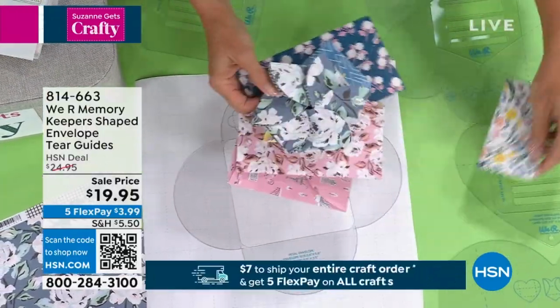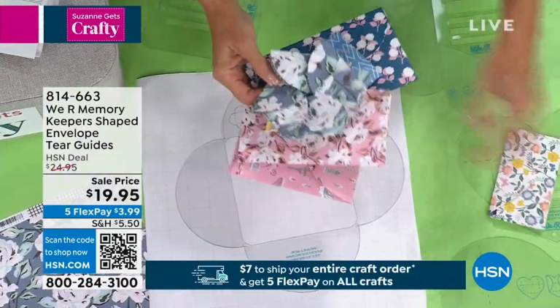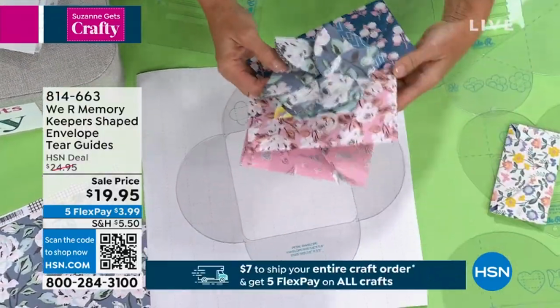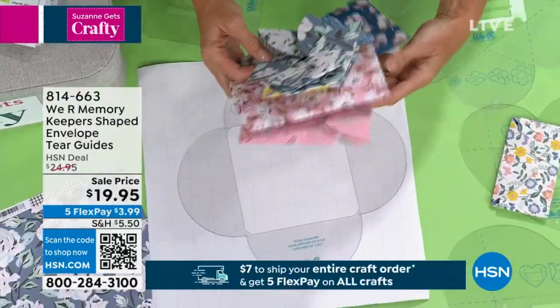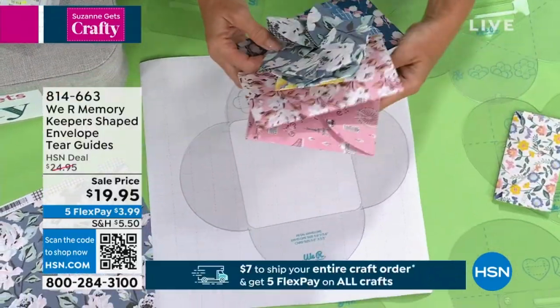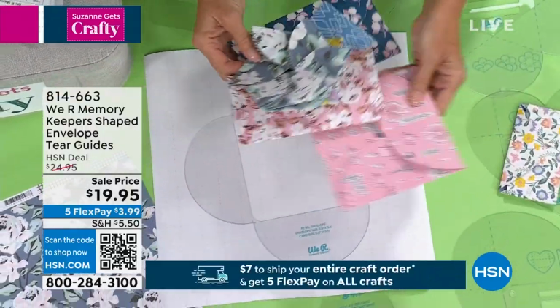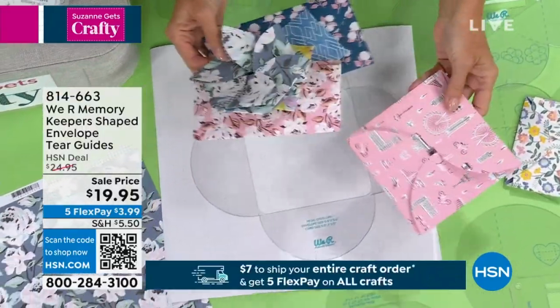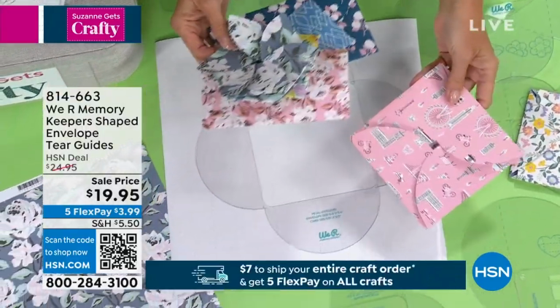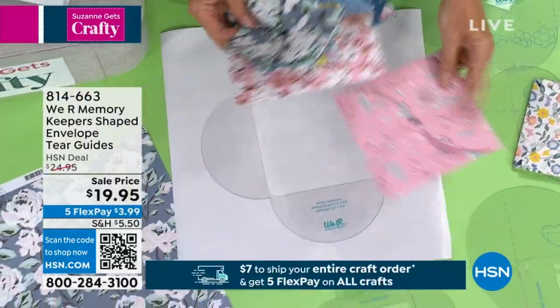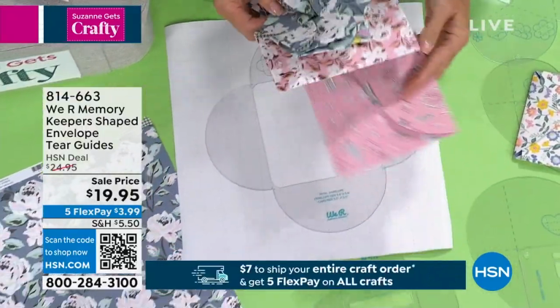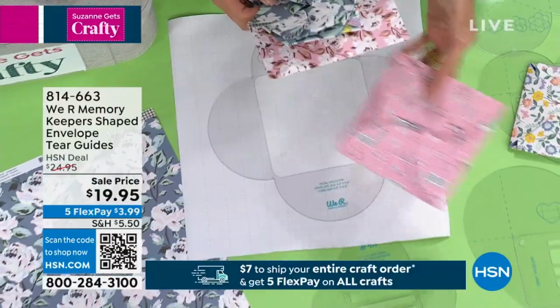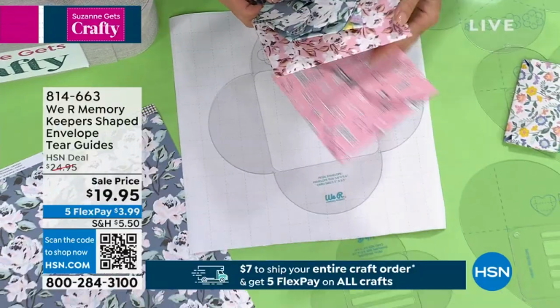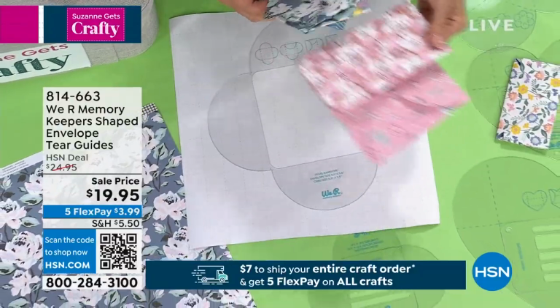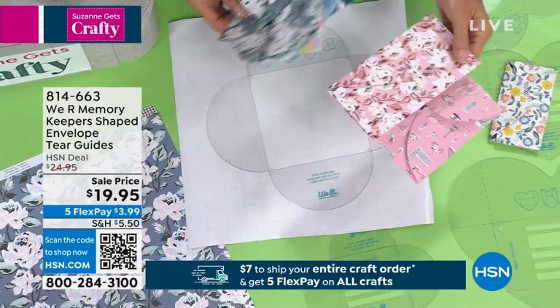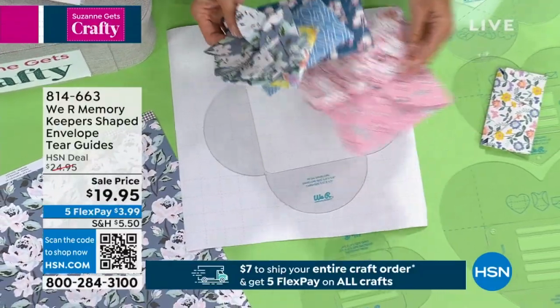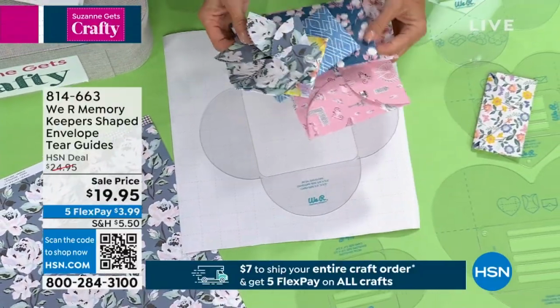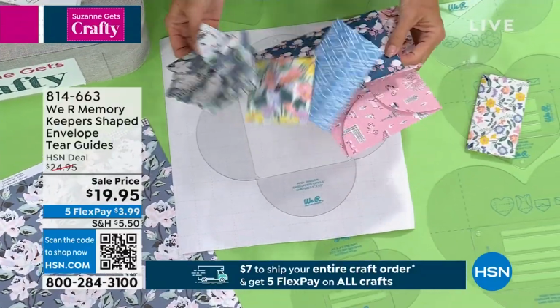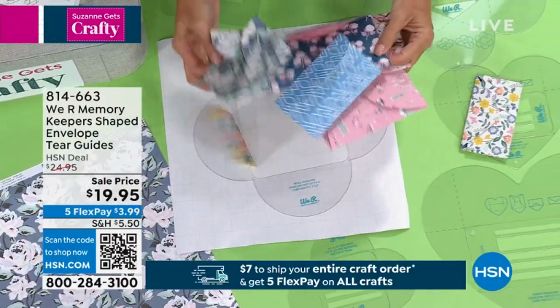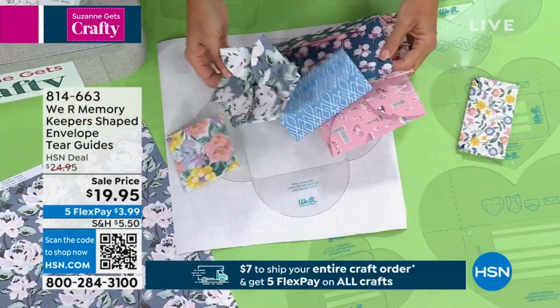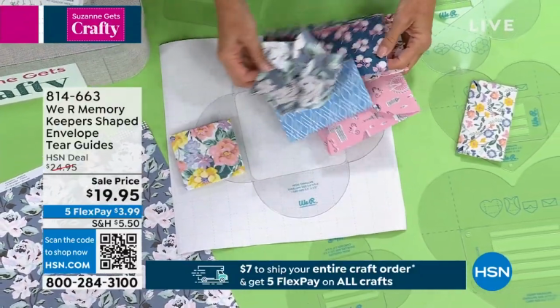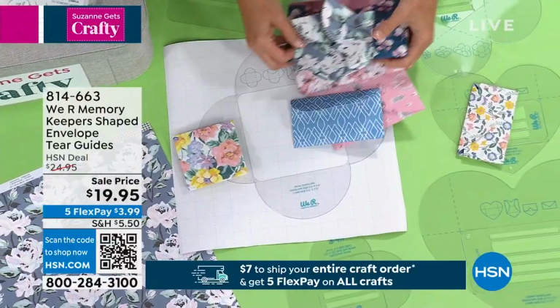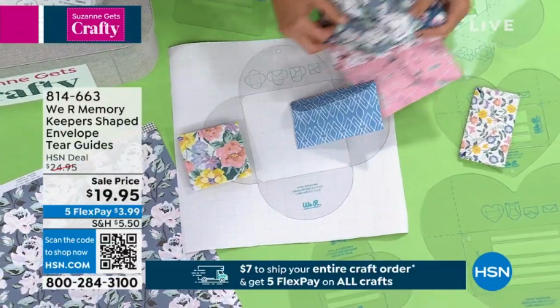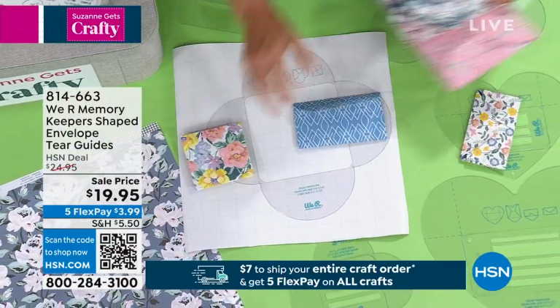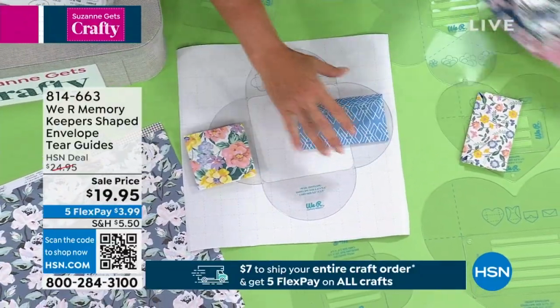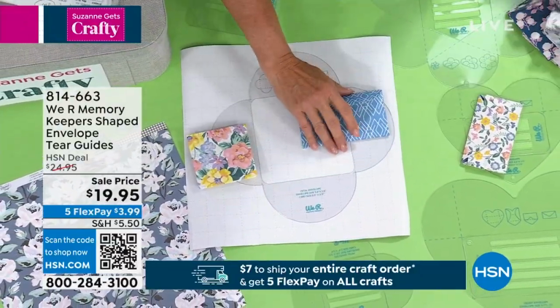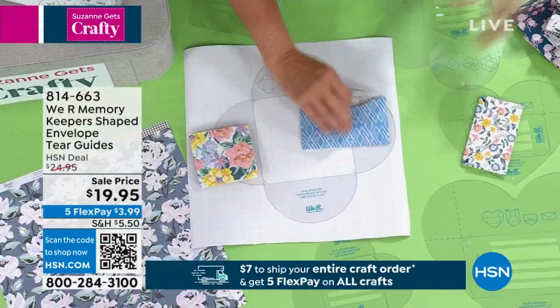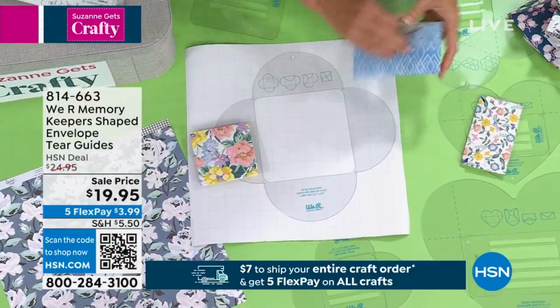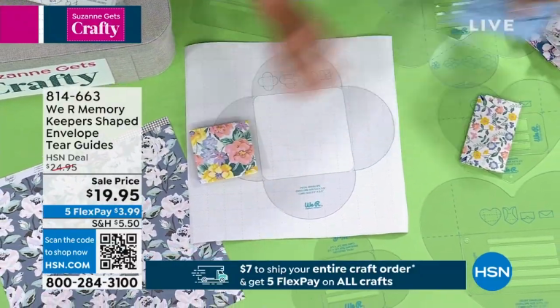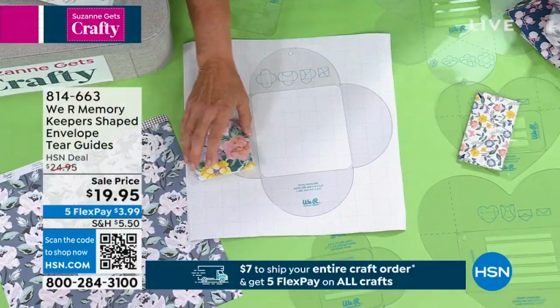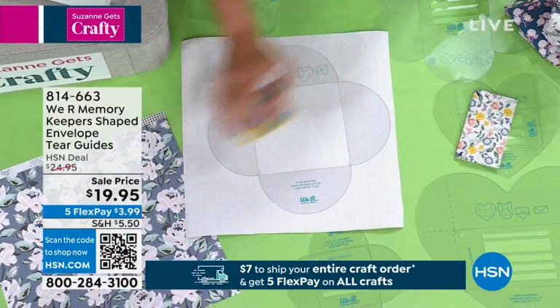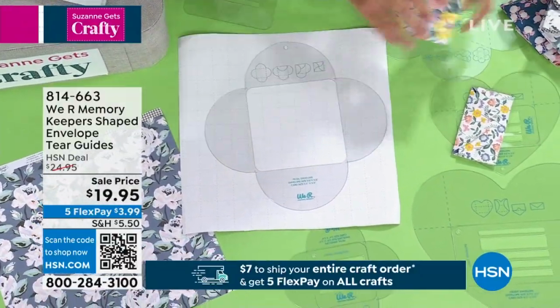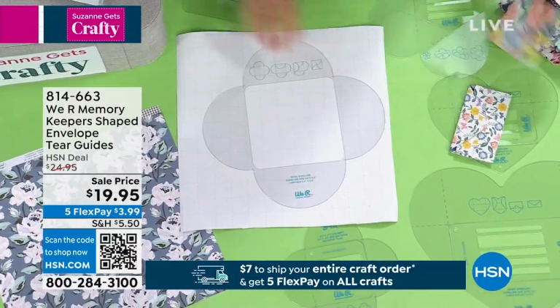So if you're going to be sending a card, whether it's a square, a traditional, a rectangle, what have you, they're going to have the guide for you.